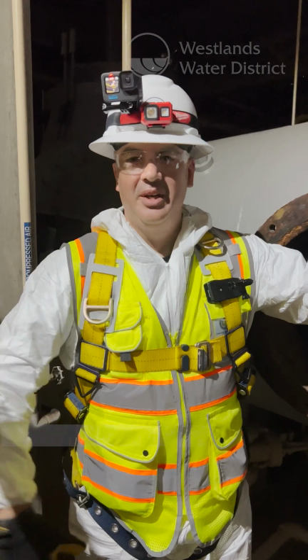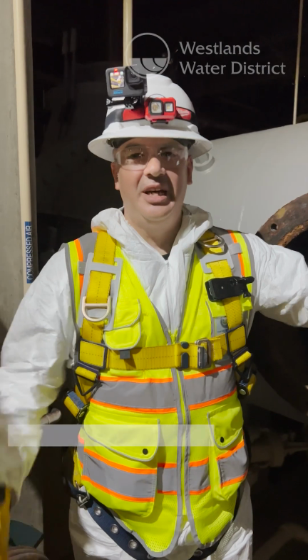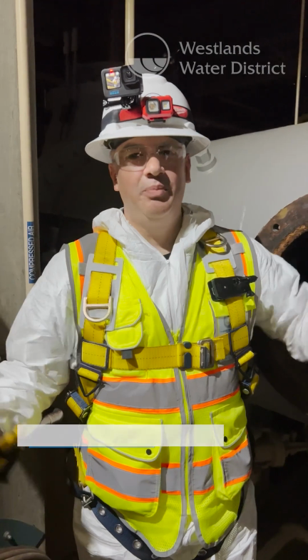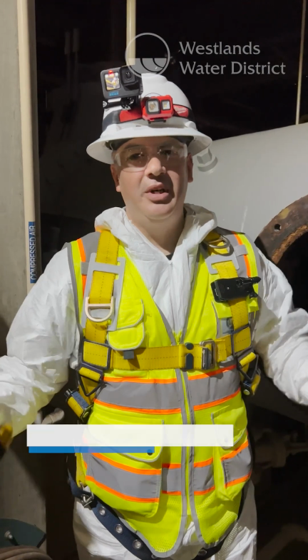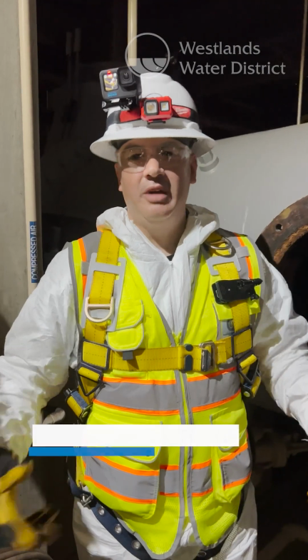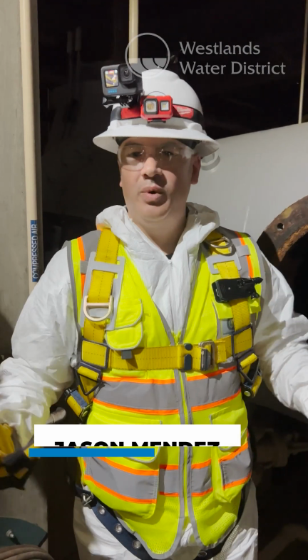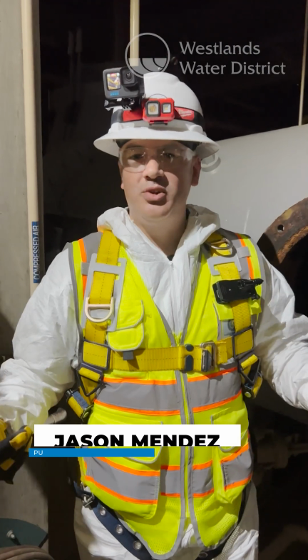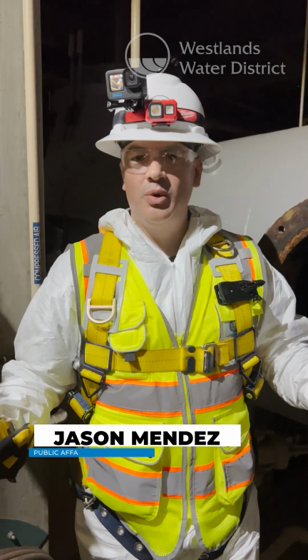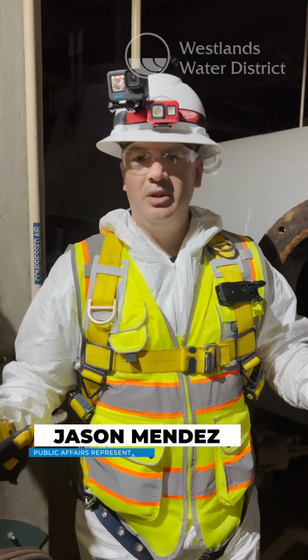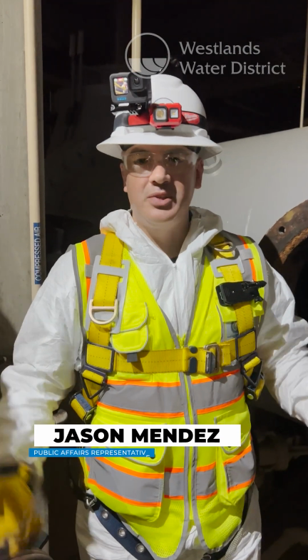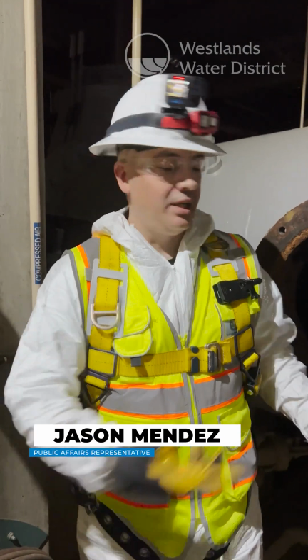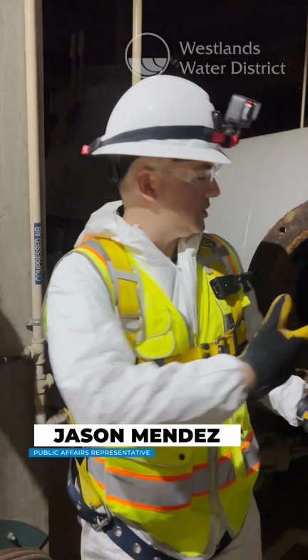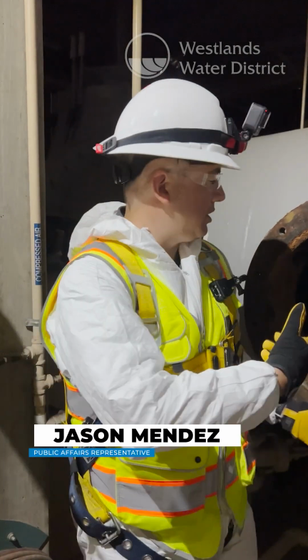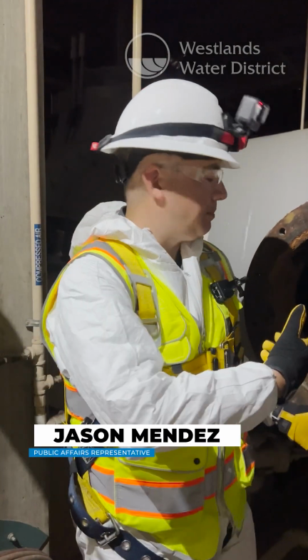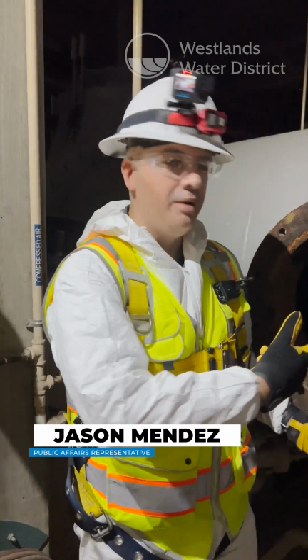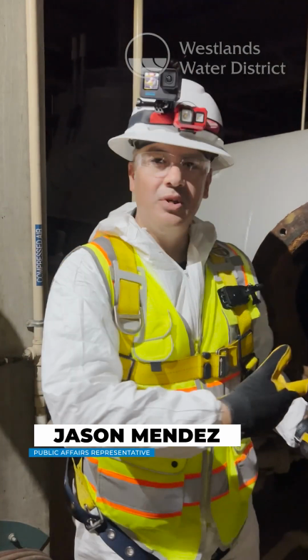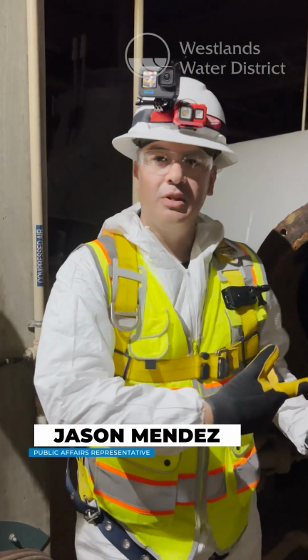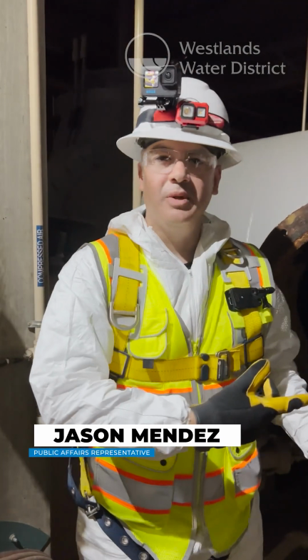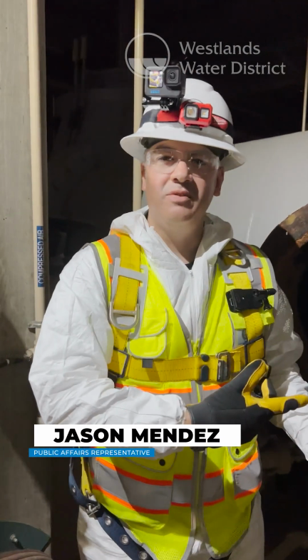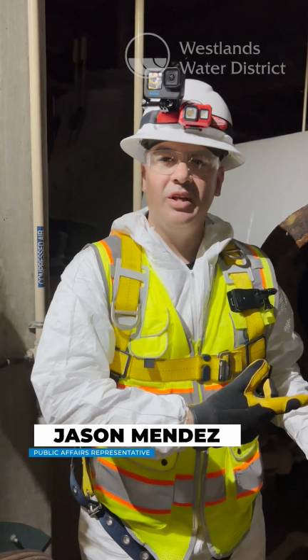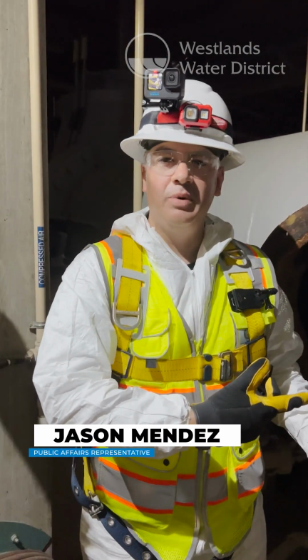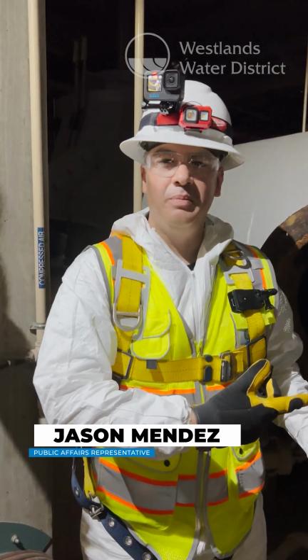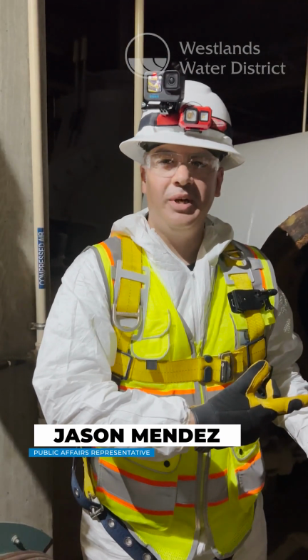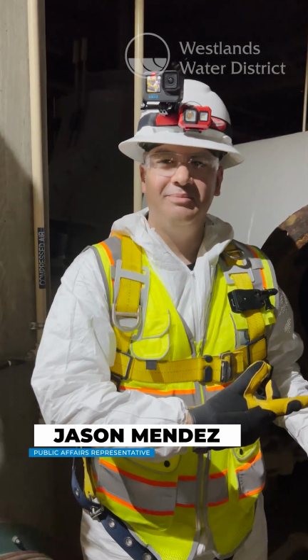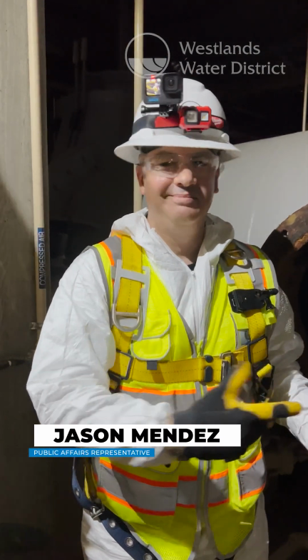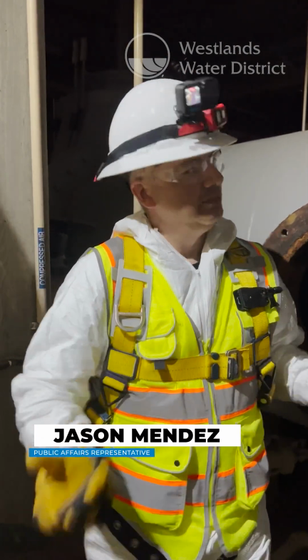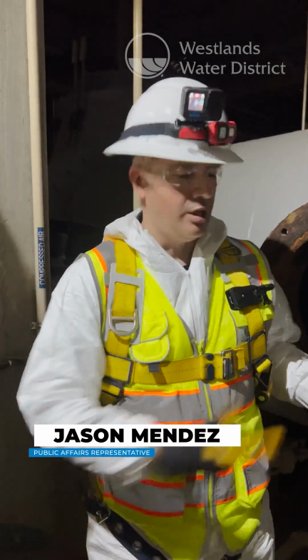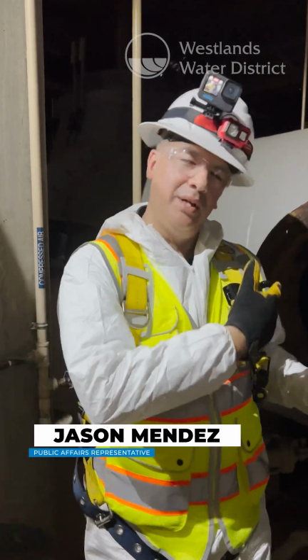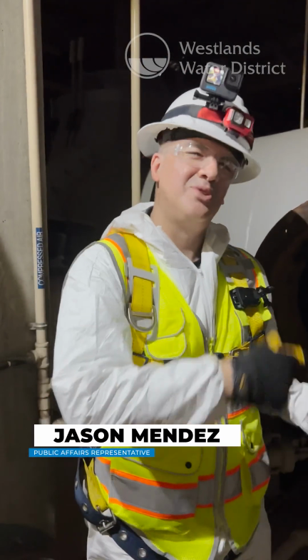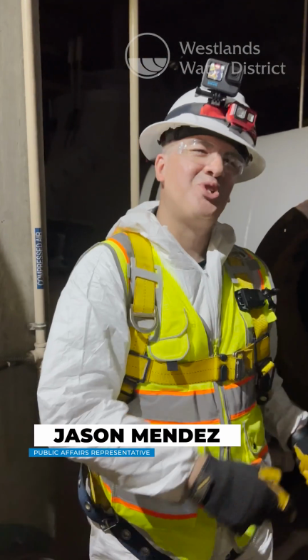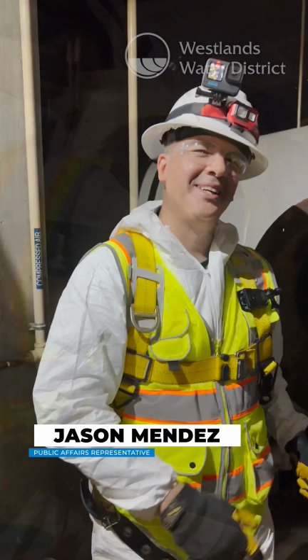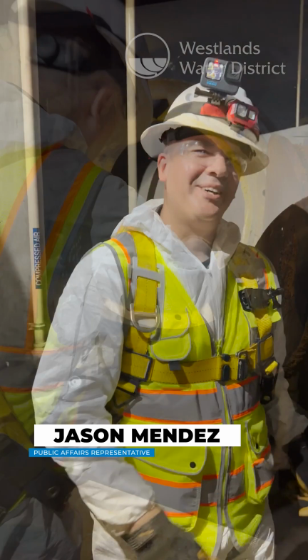Hey everybody, ever wanted to know what it looks like inside of the pipes here at the Pleasant Valley Pumpkin Flat? Come on, let's go check it out.